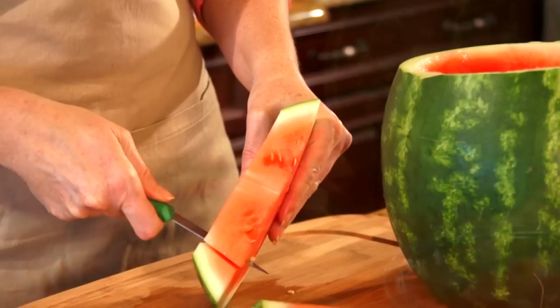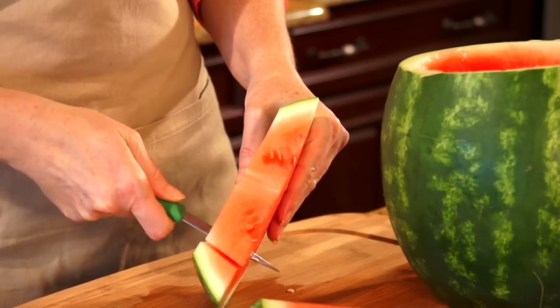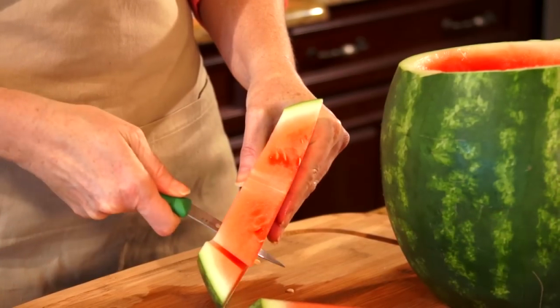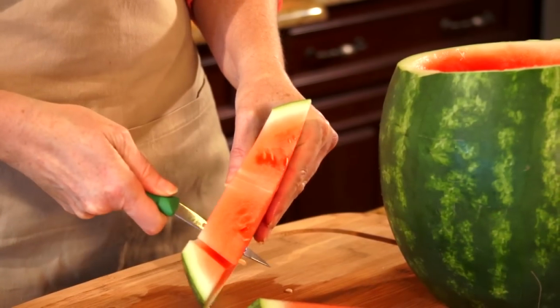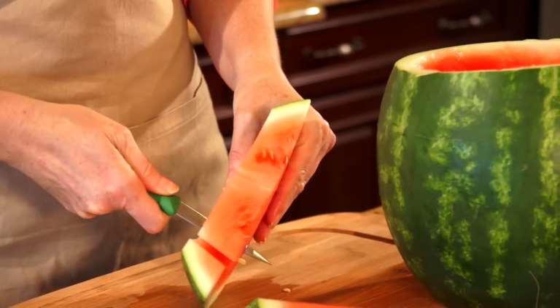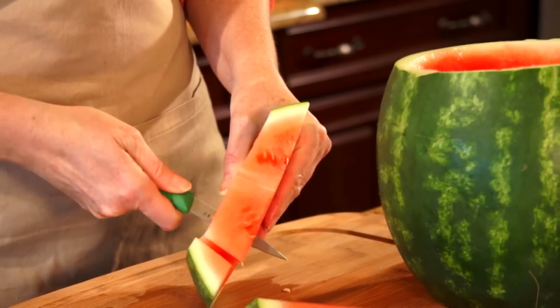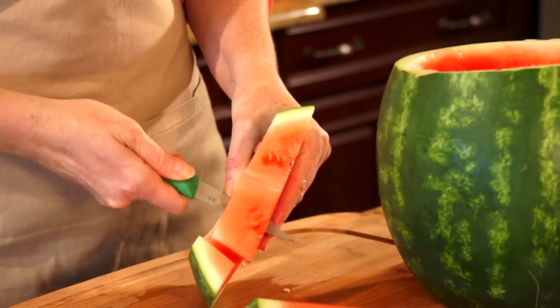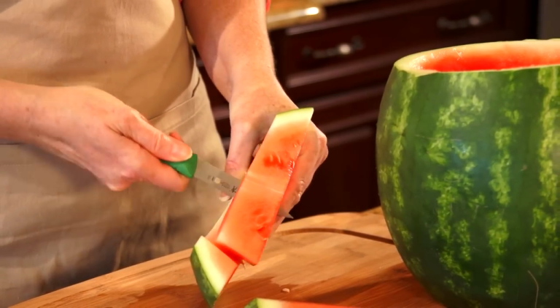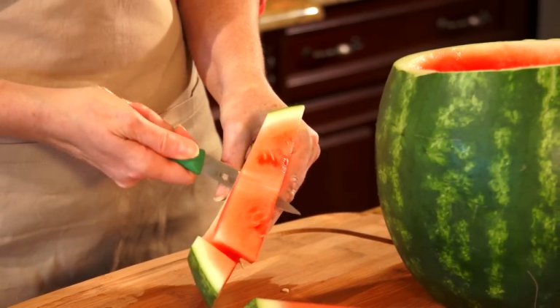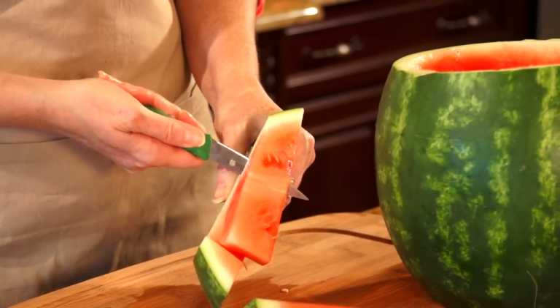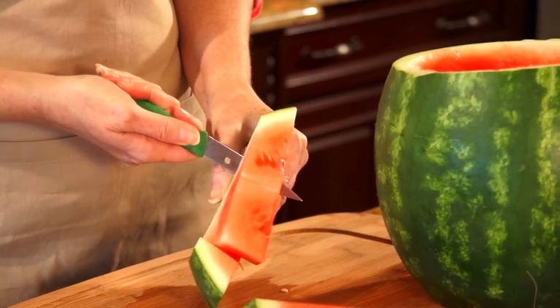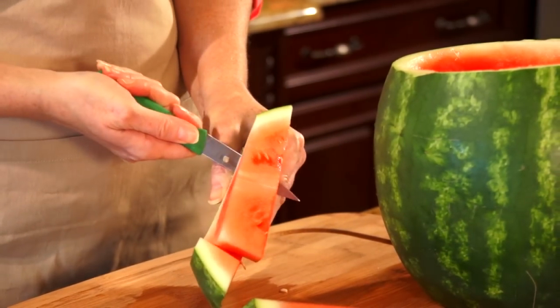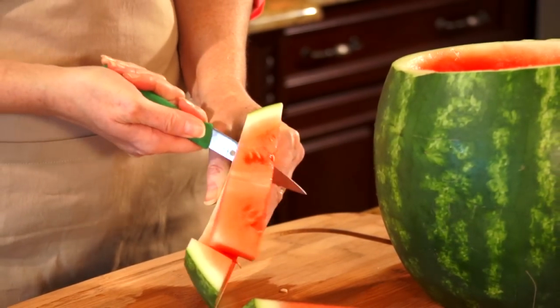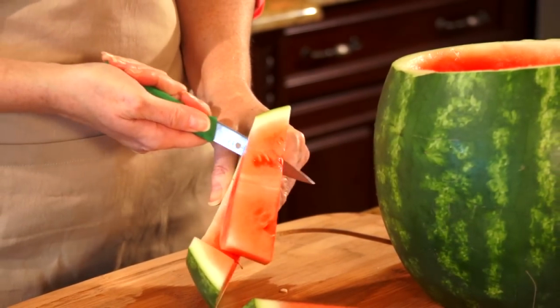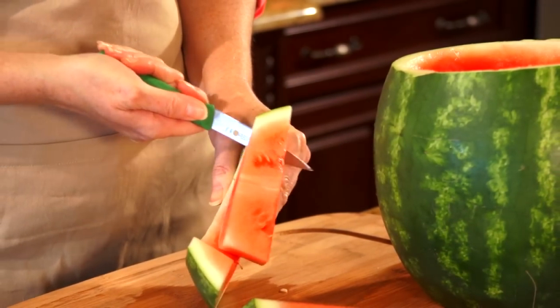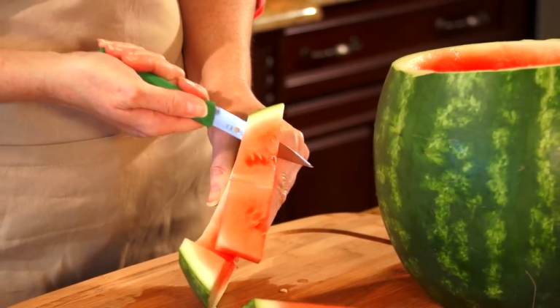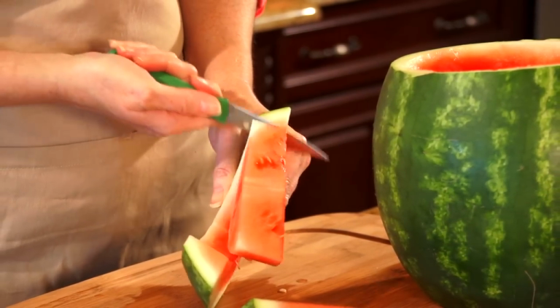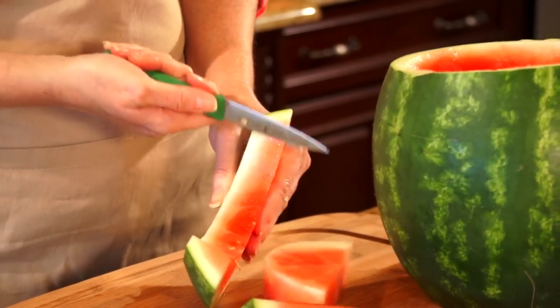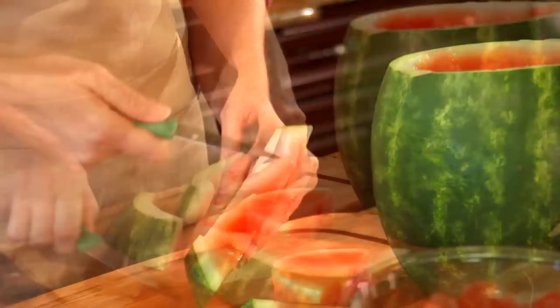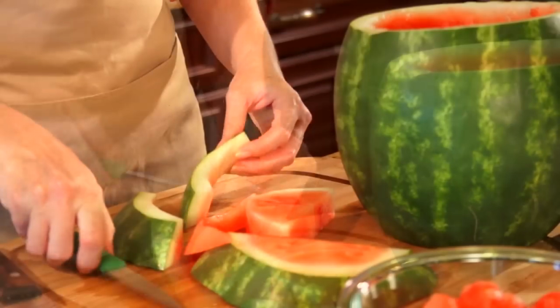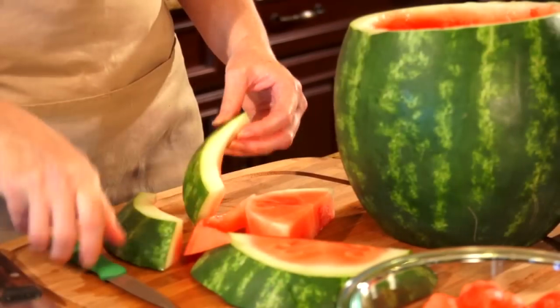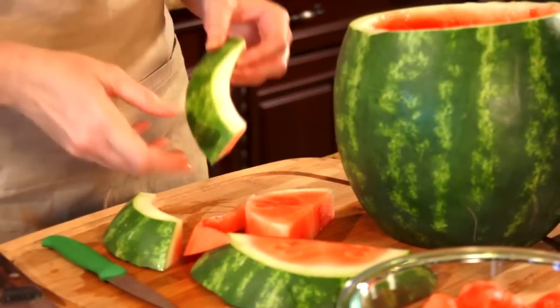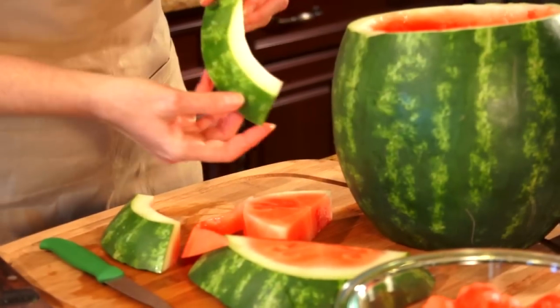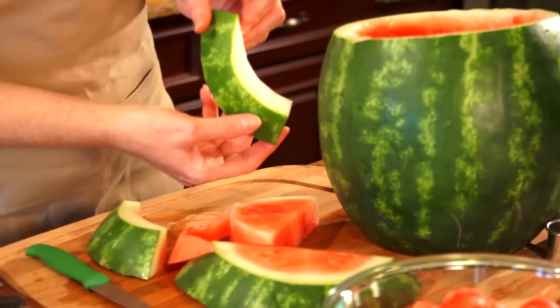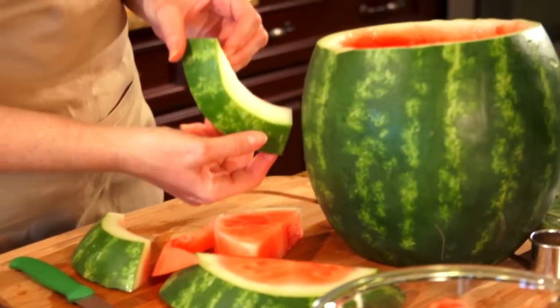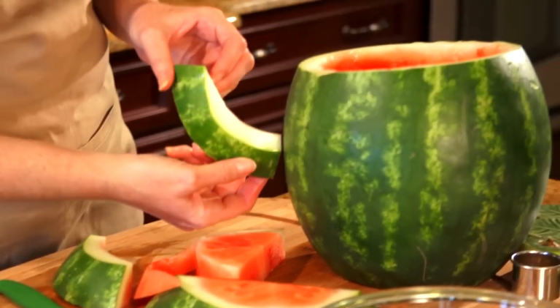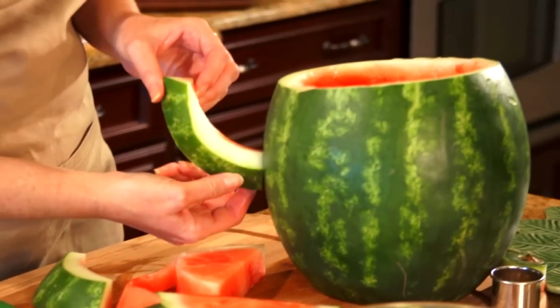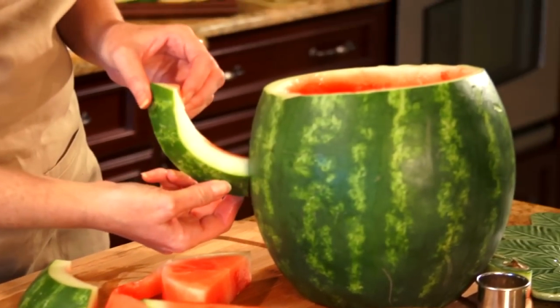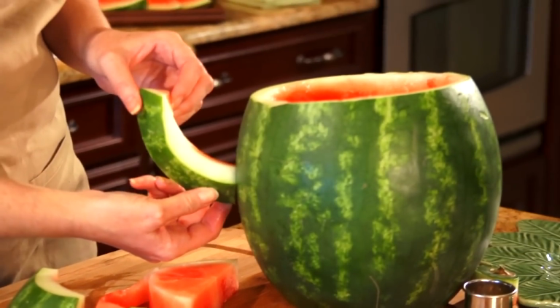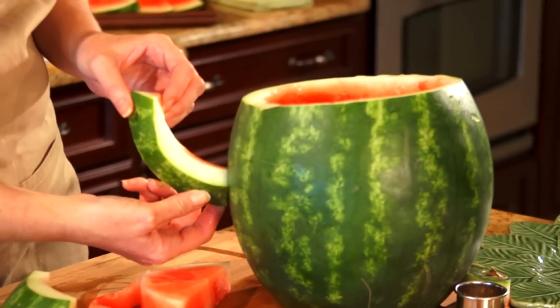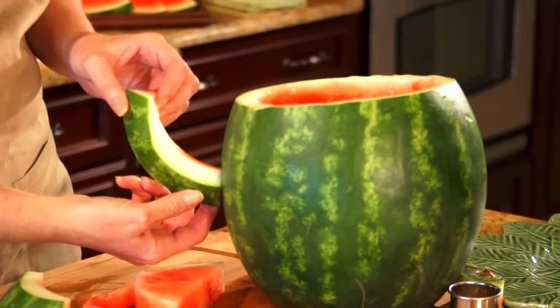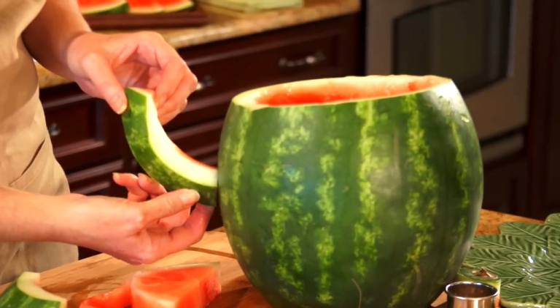For step five, take the remaining halves, cut the red part out, and you're going to use this for your spout for your teapot.